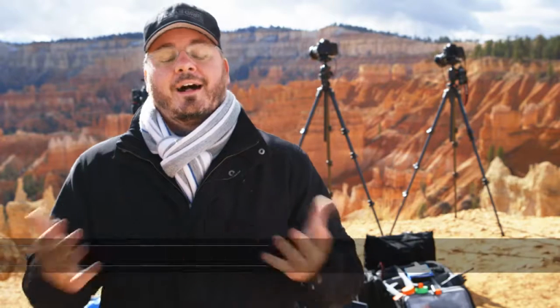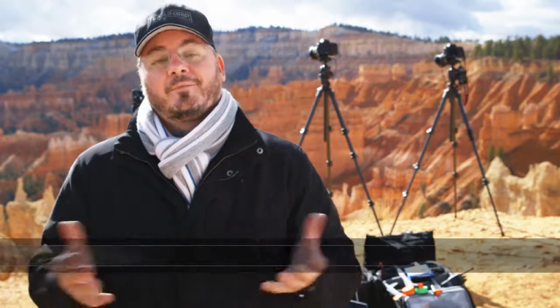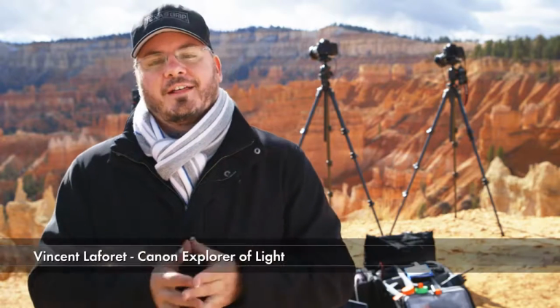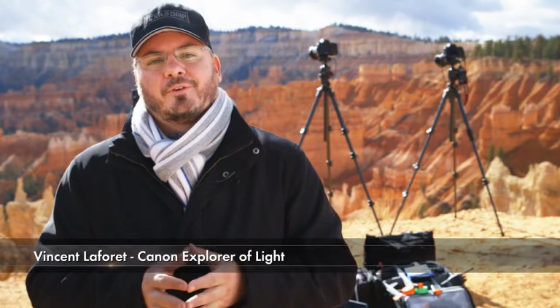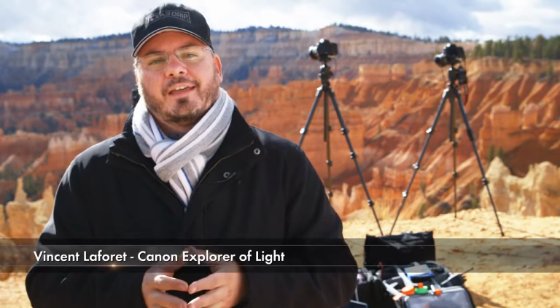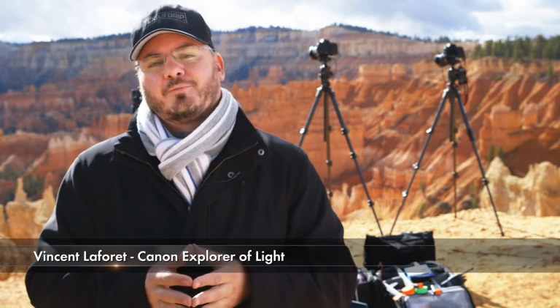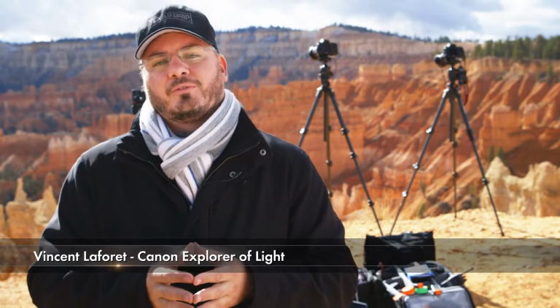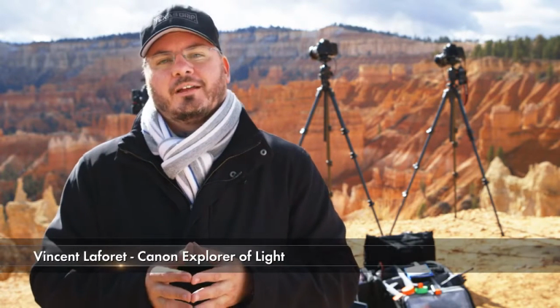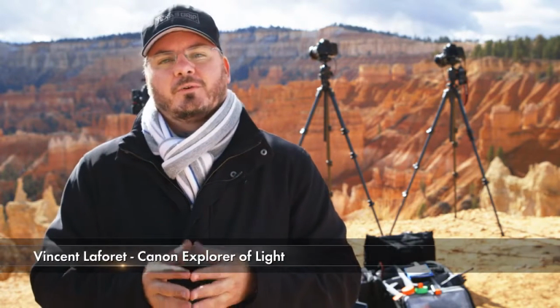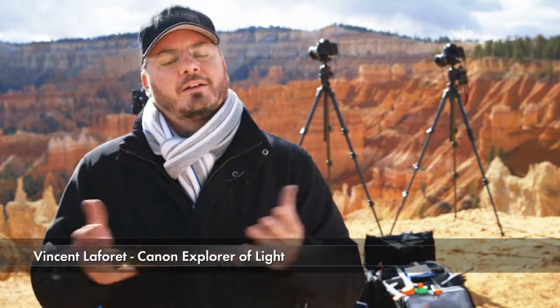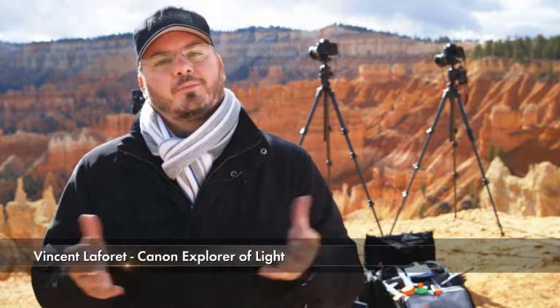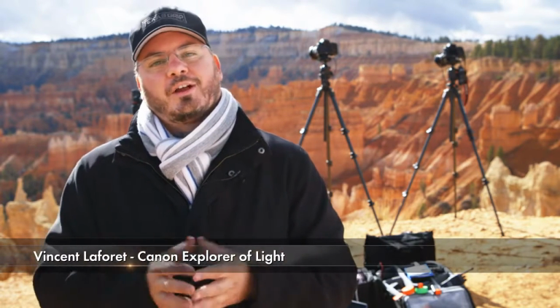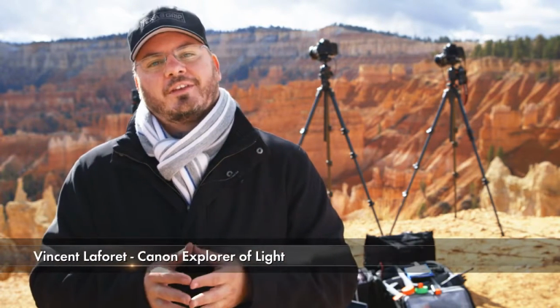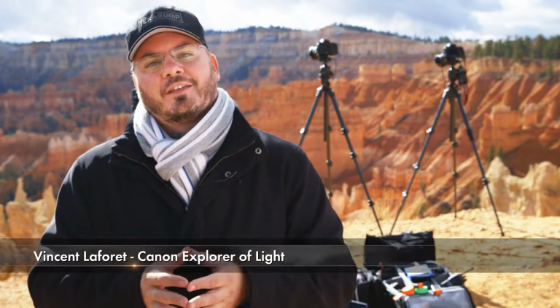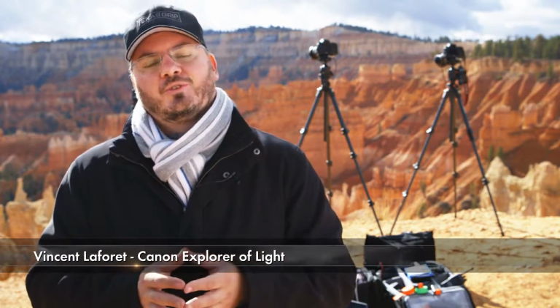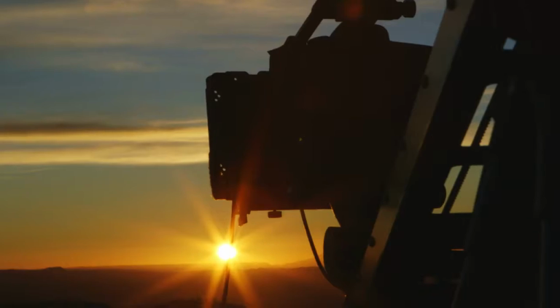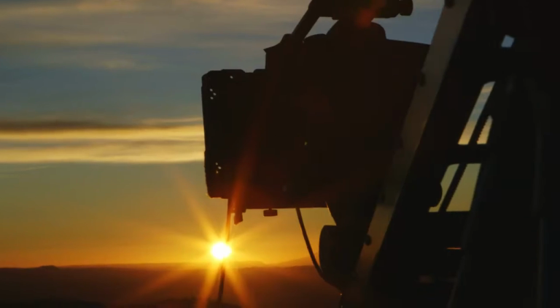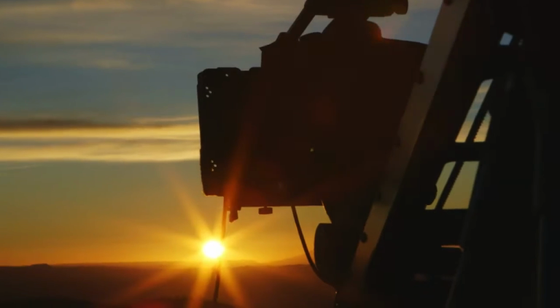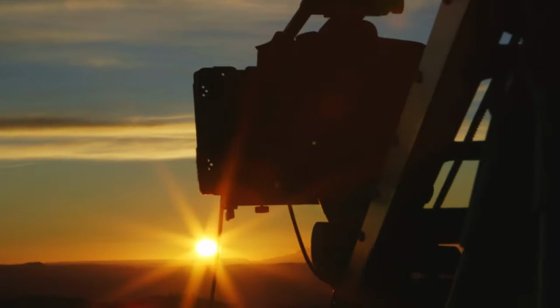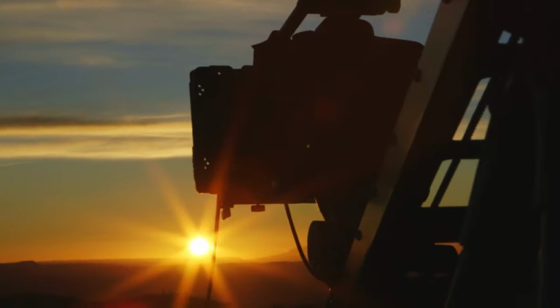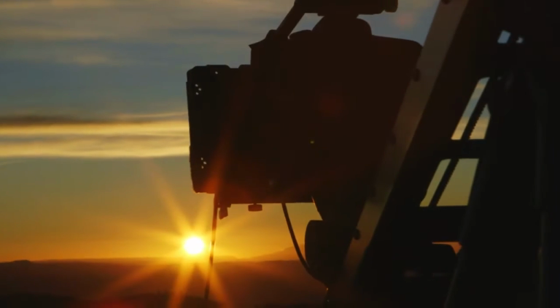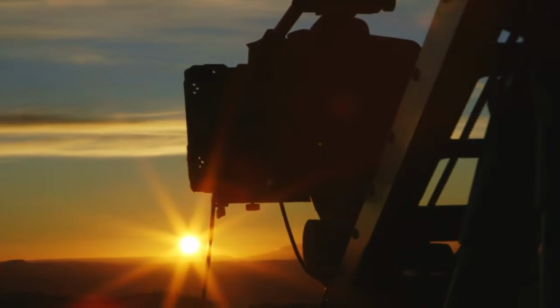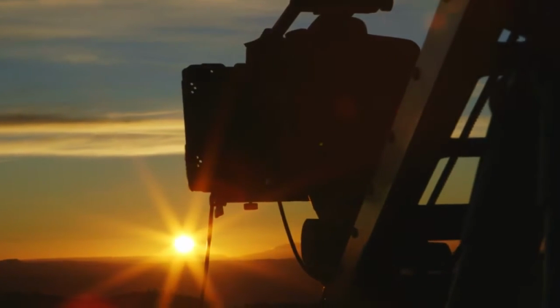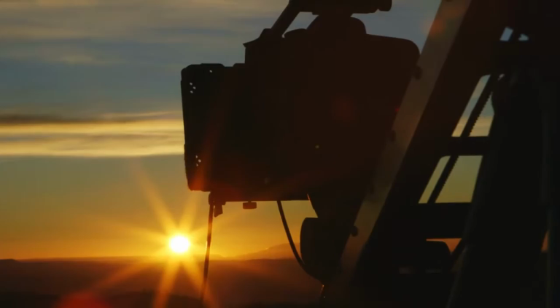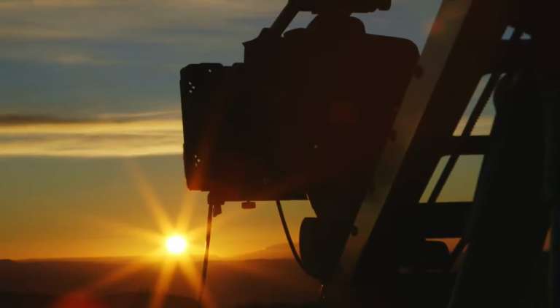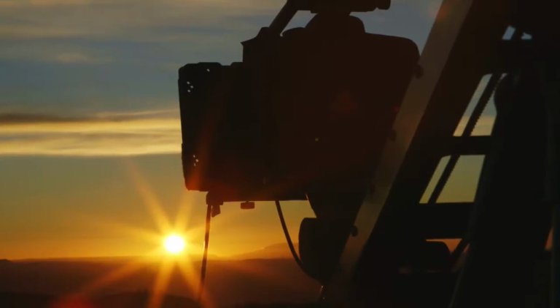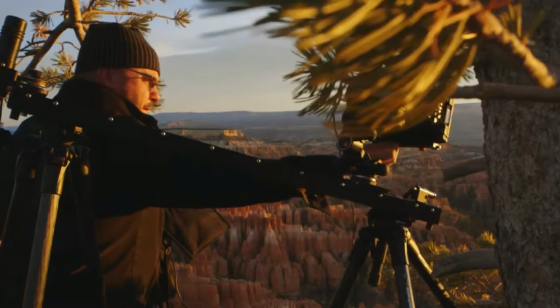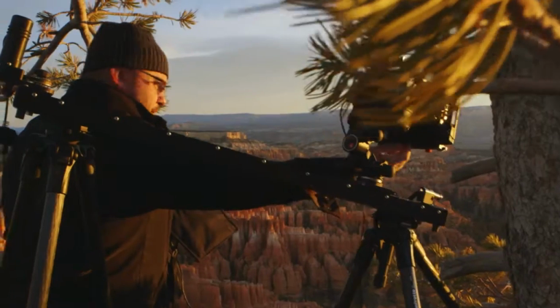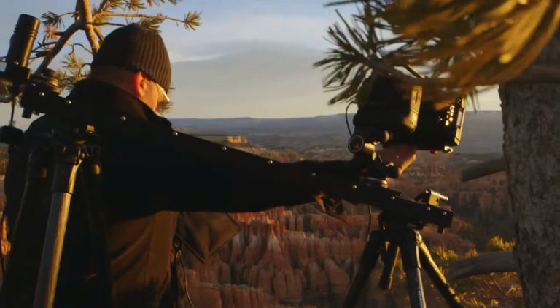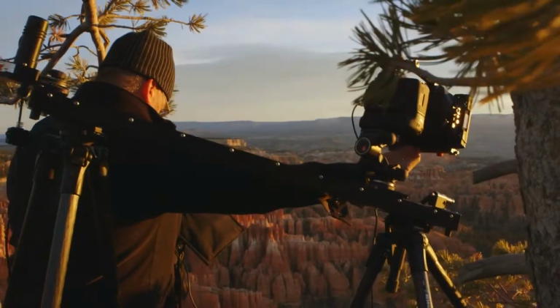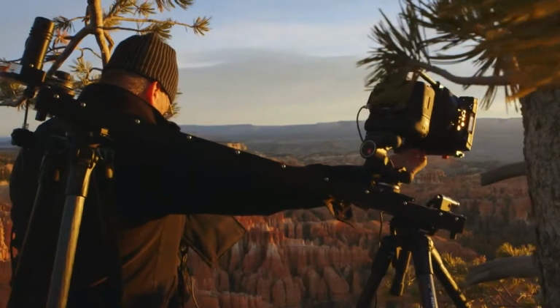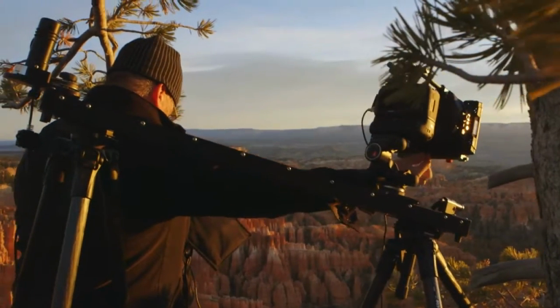Hi, I'm Vincent LaFerre at Canon Explorer of Light. We're out here in Bryce Canyon, Utah, a really beautiful location. We've been shooting here since sunrise and we're going to shoot through sunset.